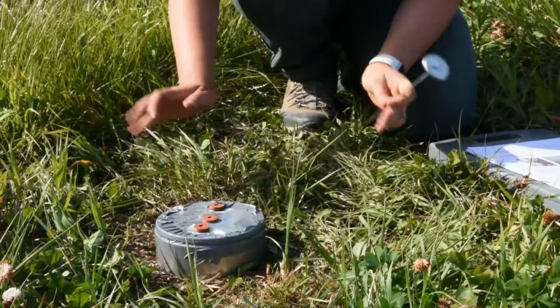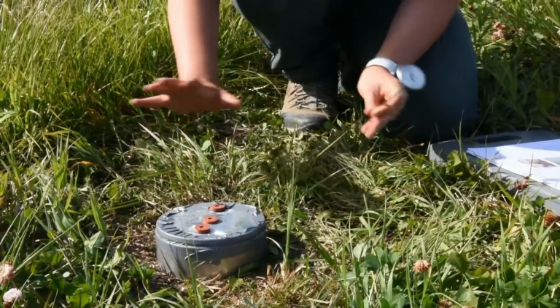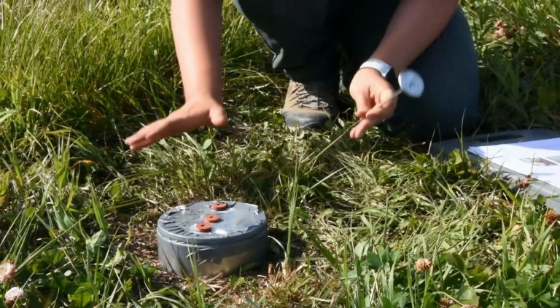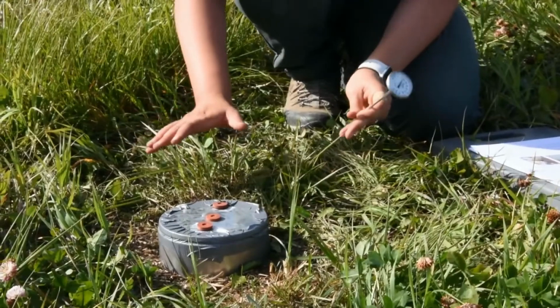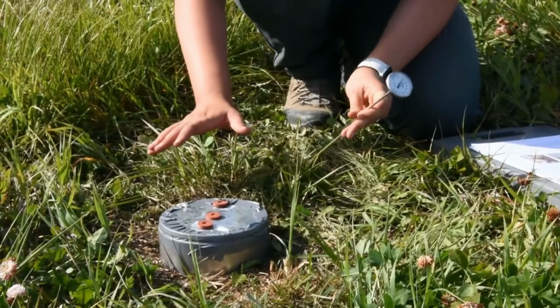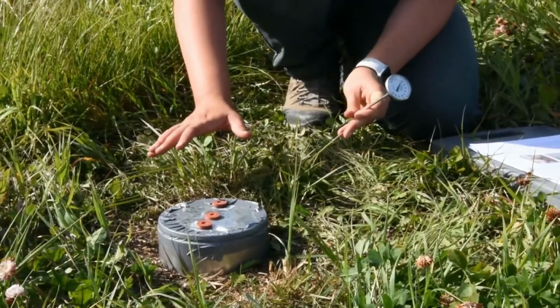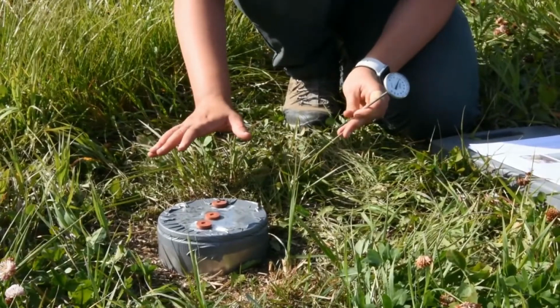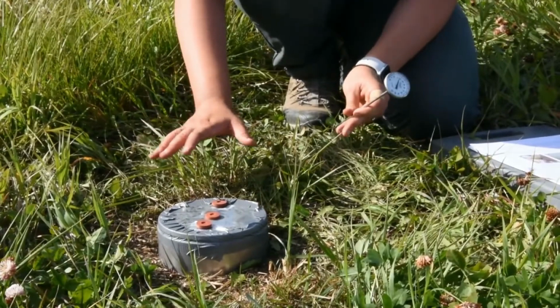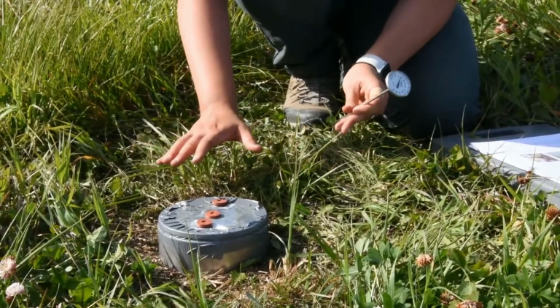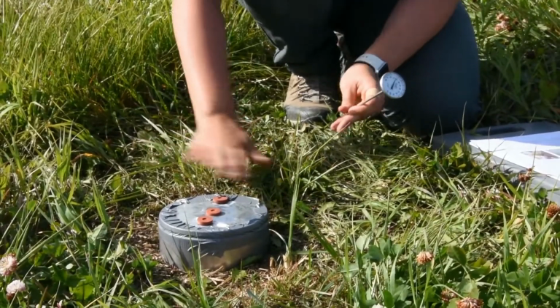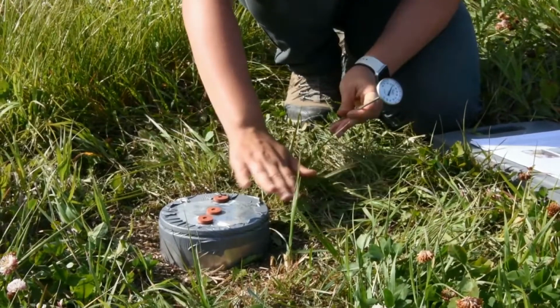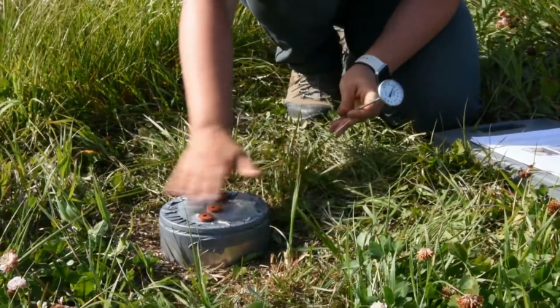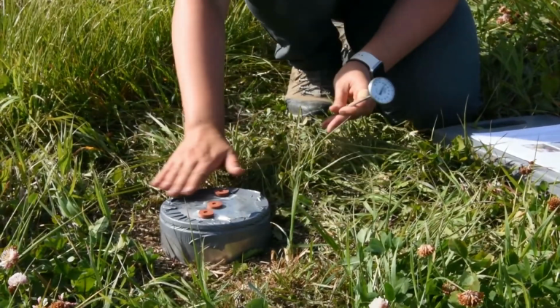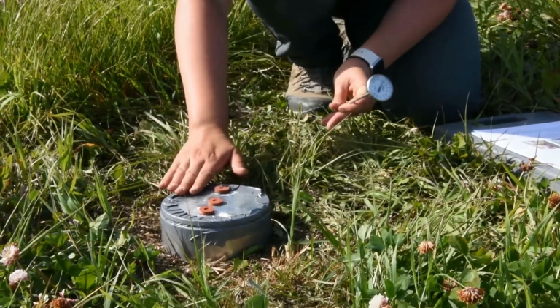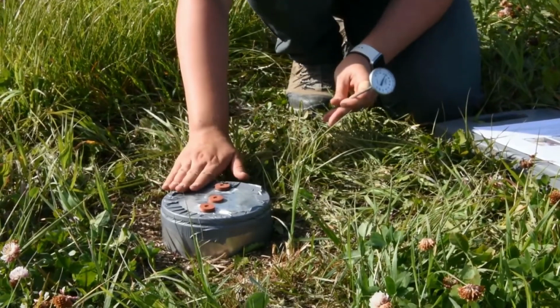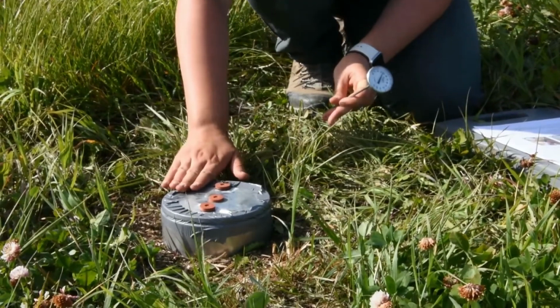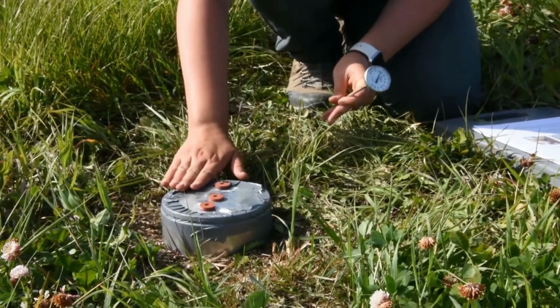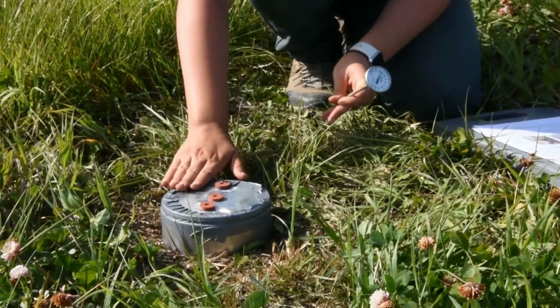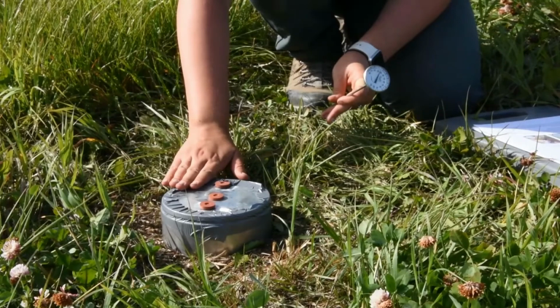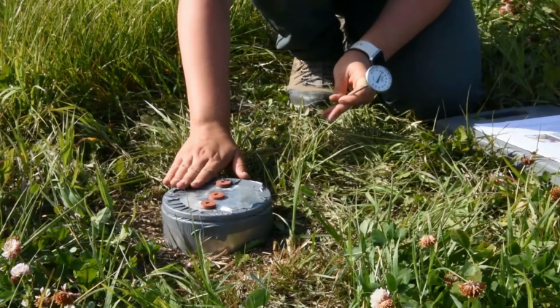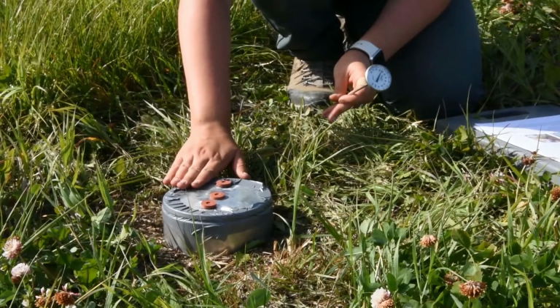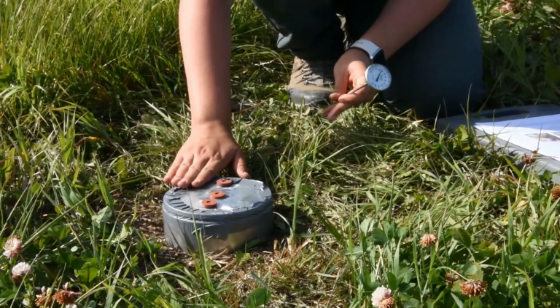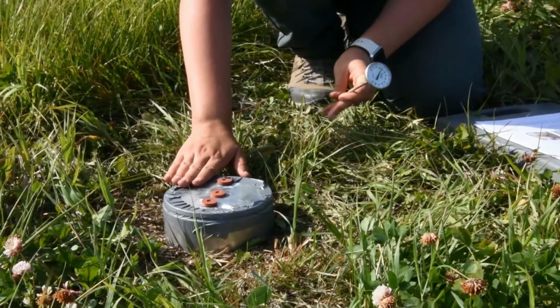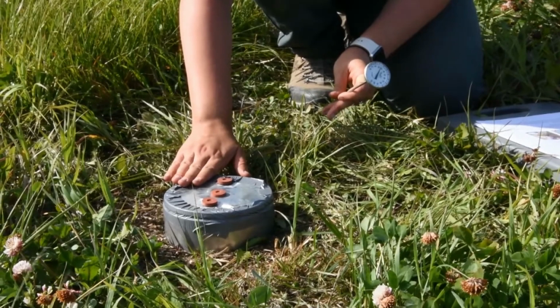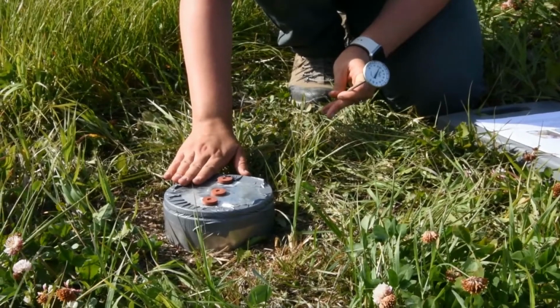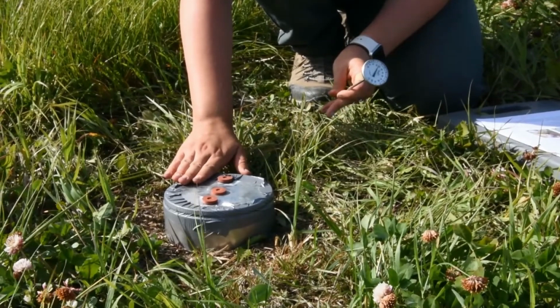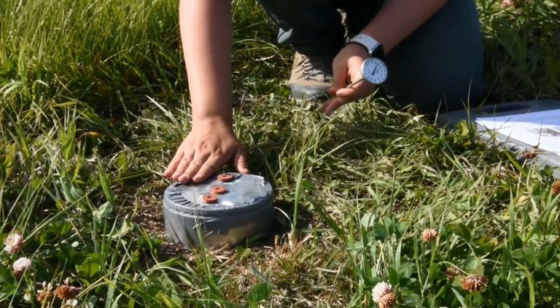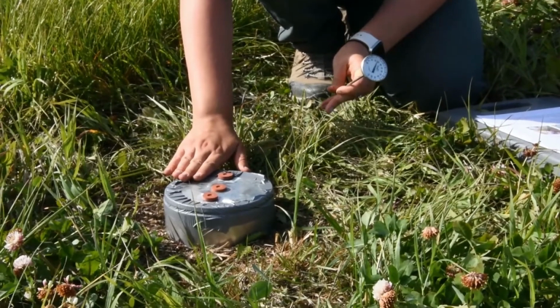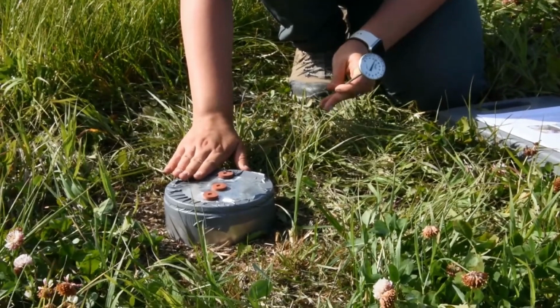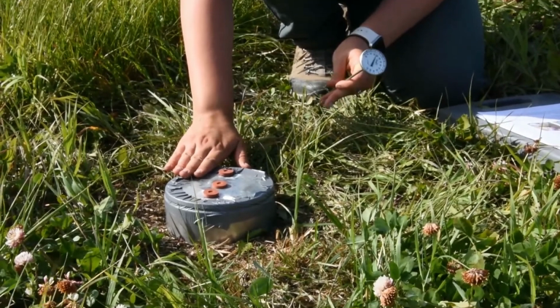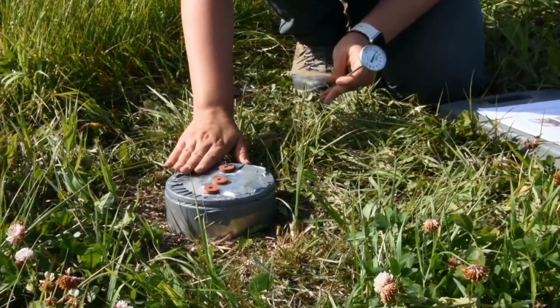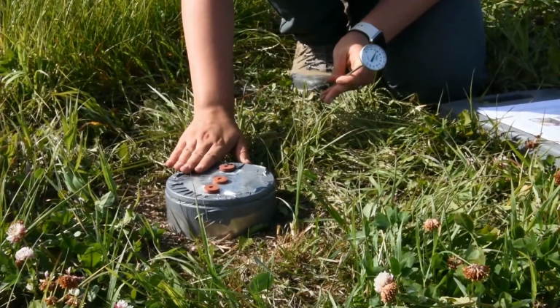We waited 30 minutes with the lid on and duct taped in, and it's time to take our measurement of soil respiration.